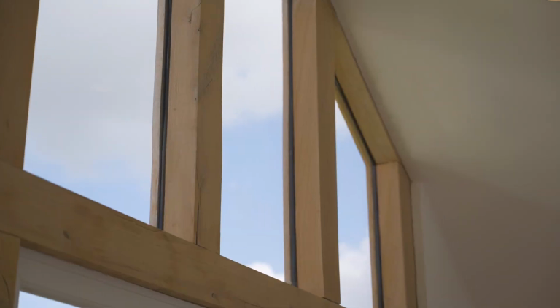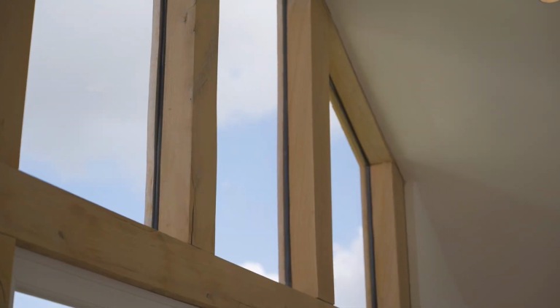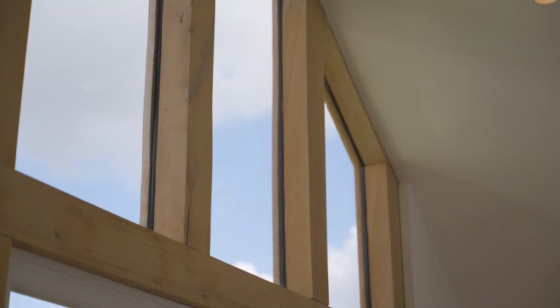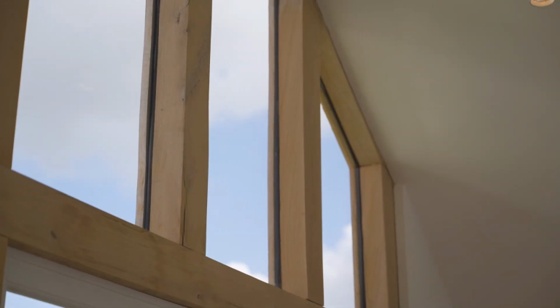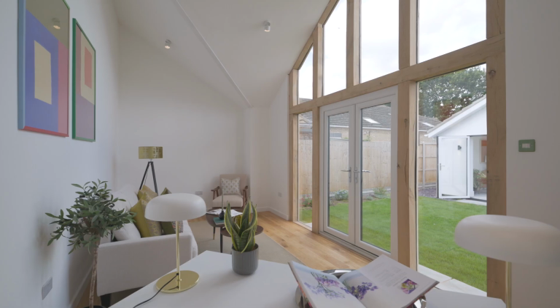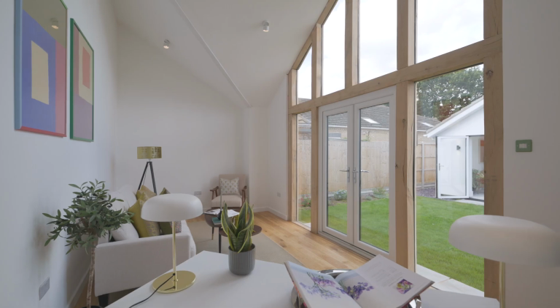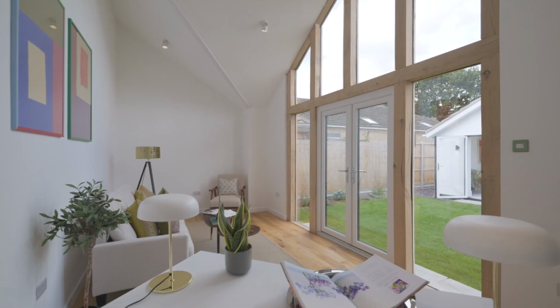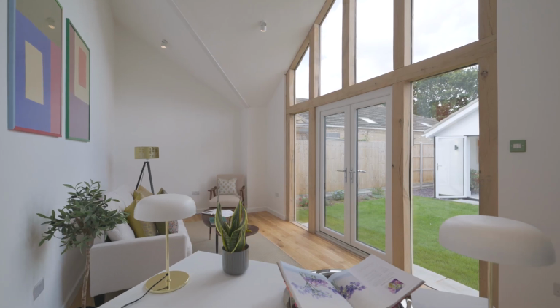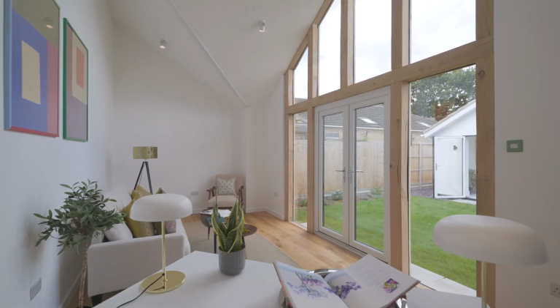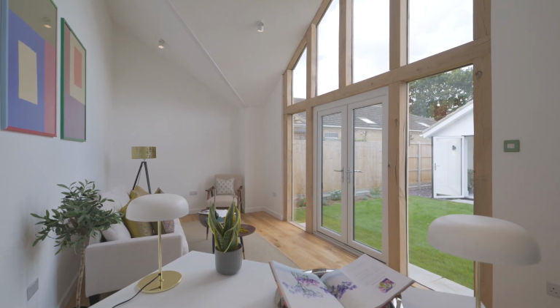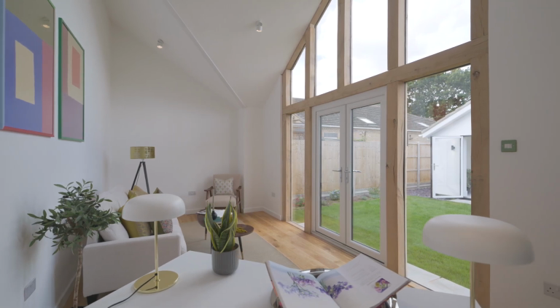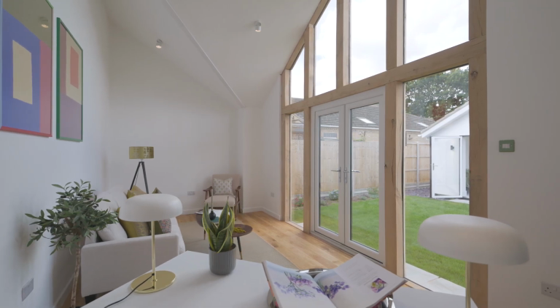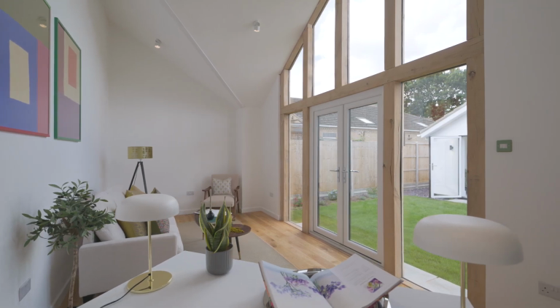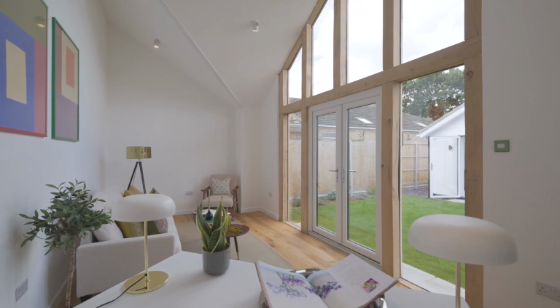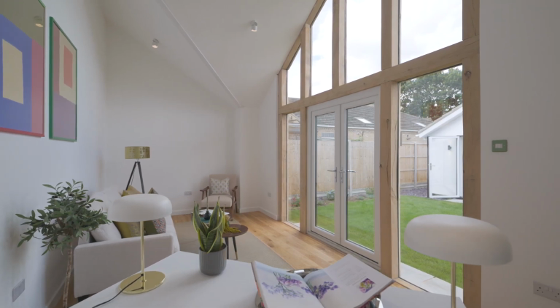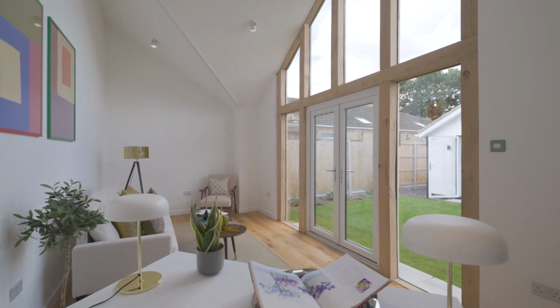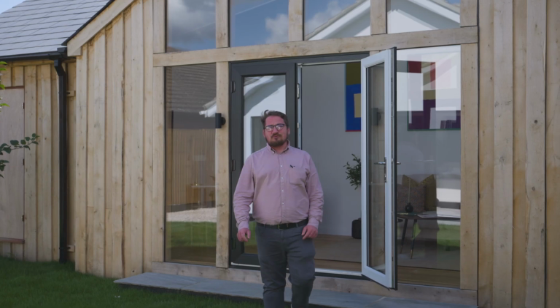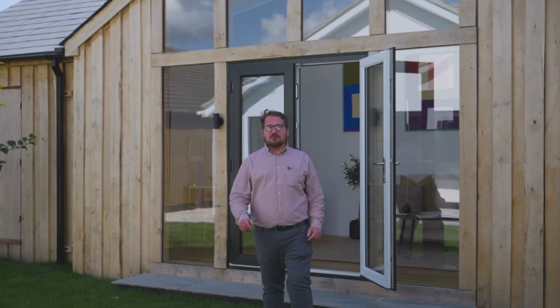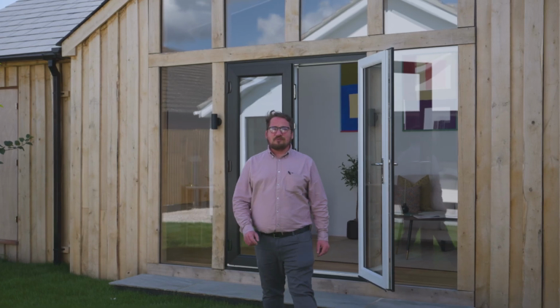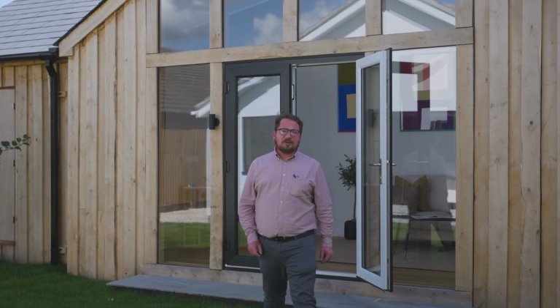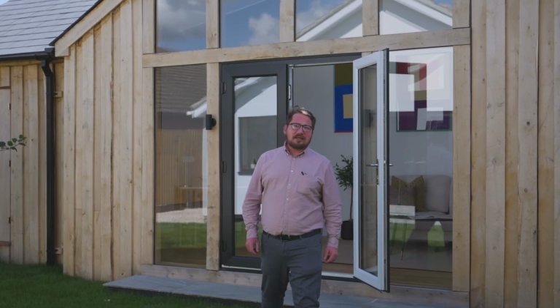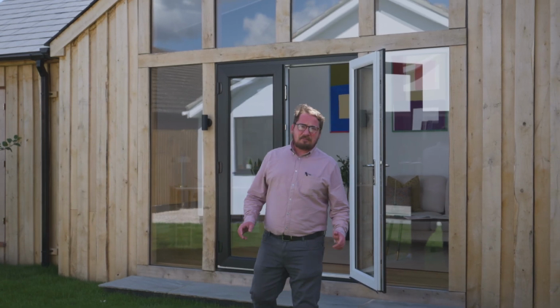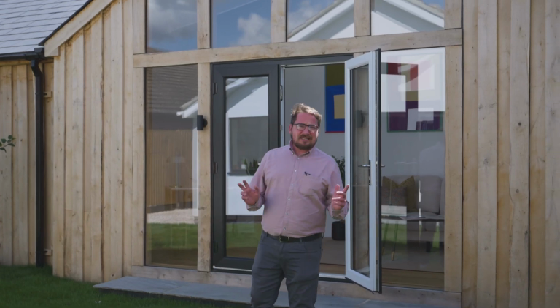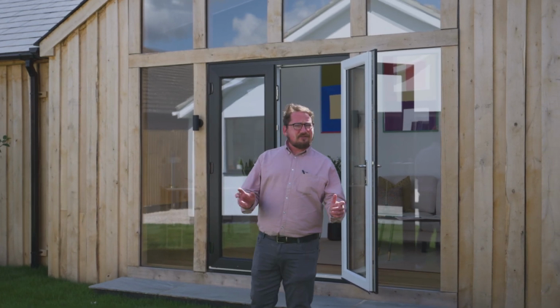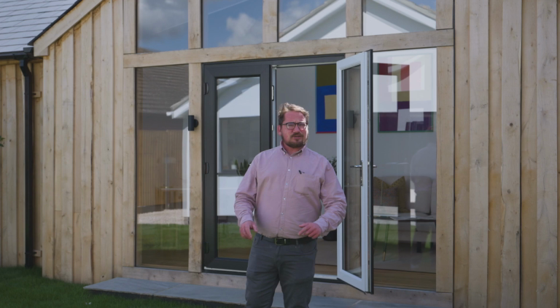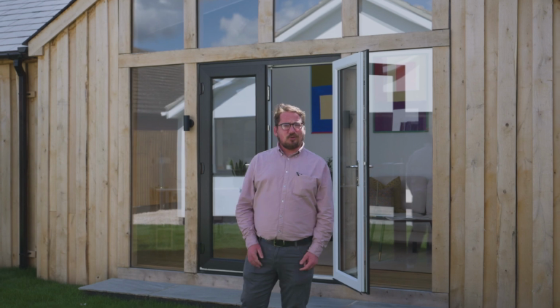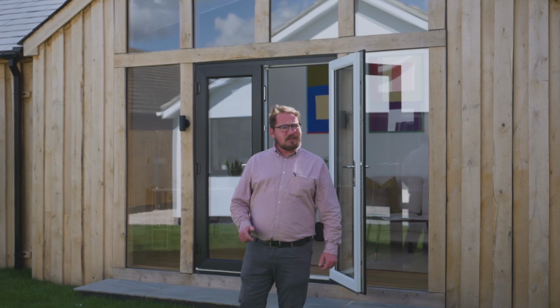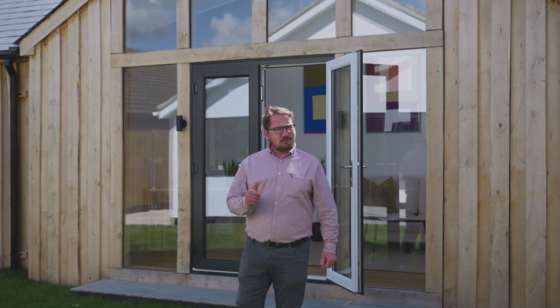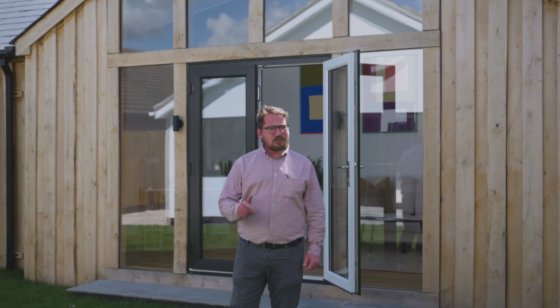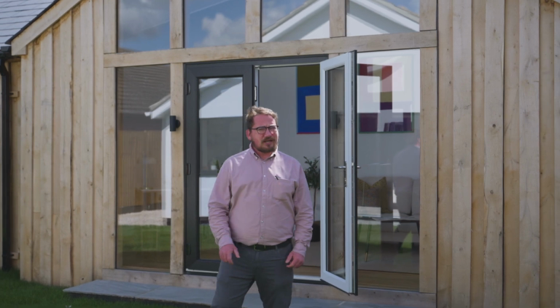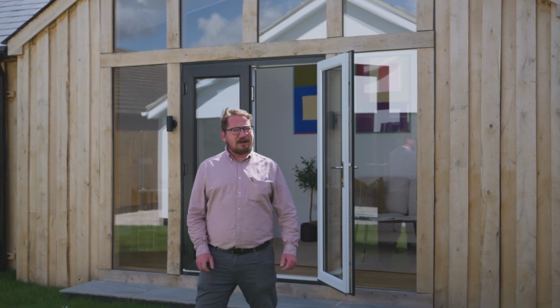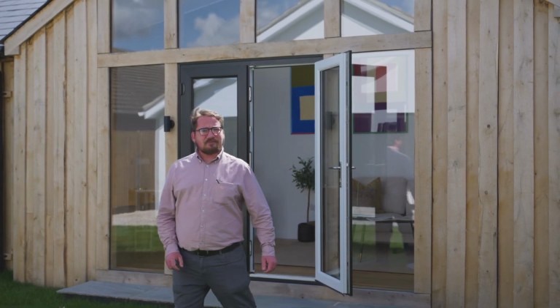Now you've seen everything this amazing home has to offer. To arrange your viewing please give us a call and we look forward to showing you around.